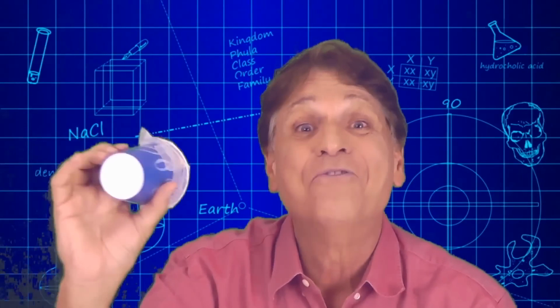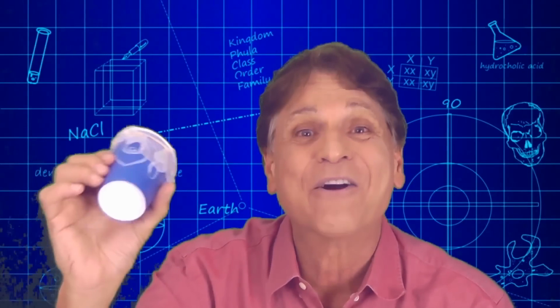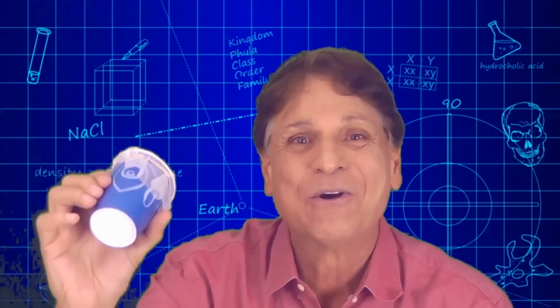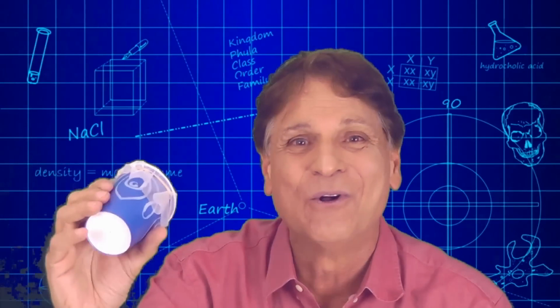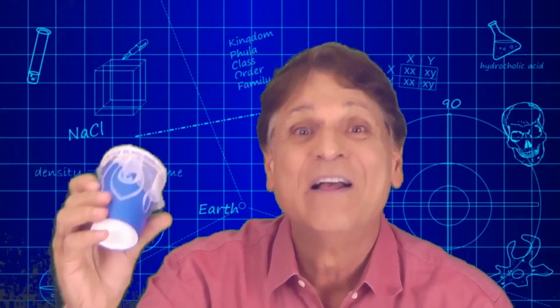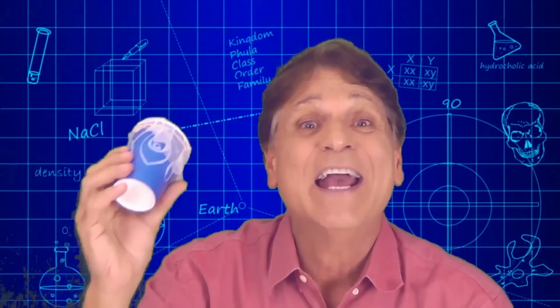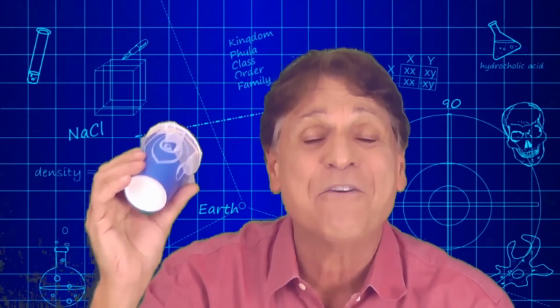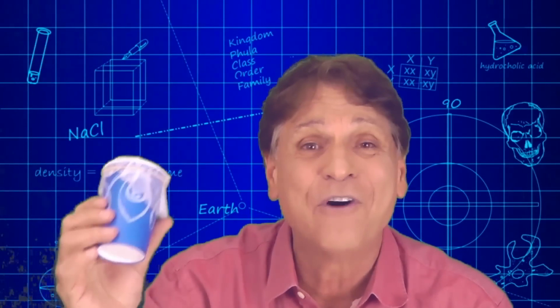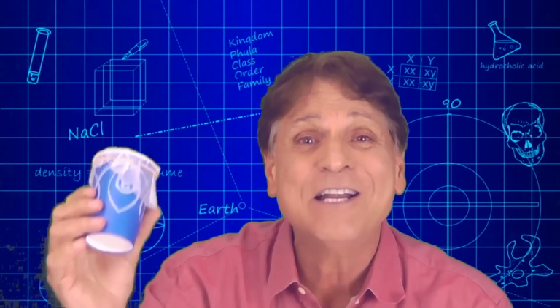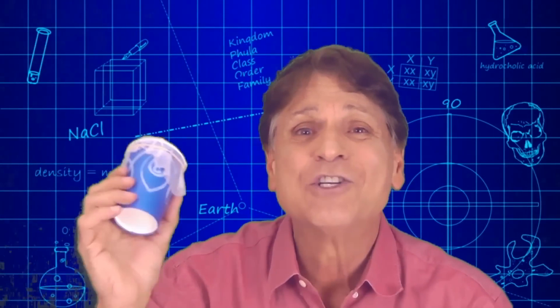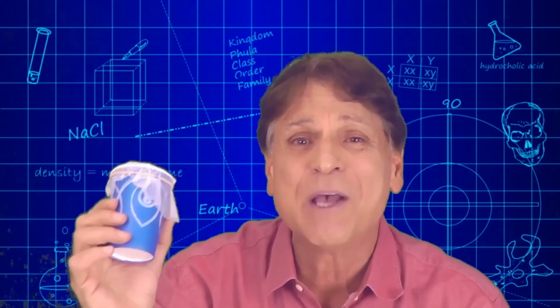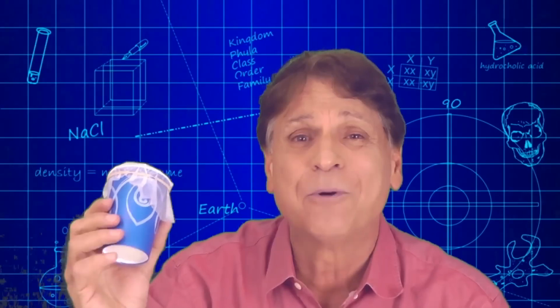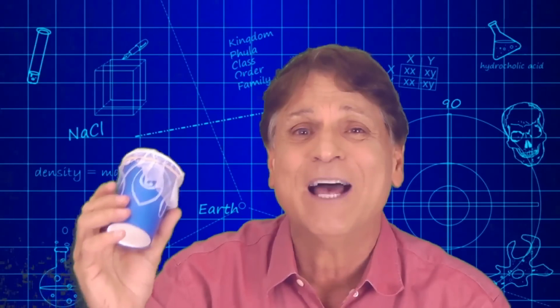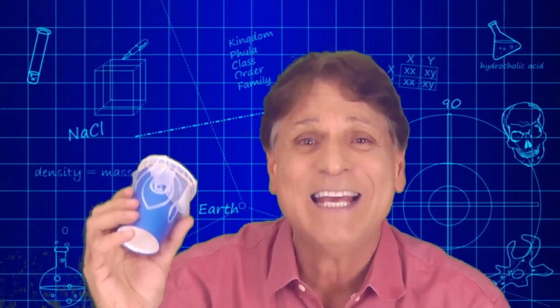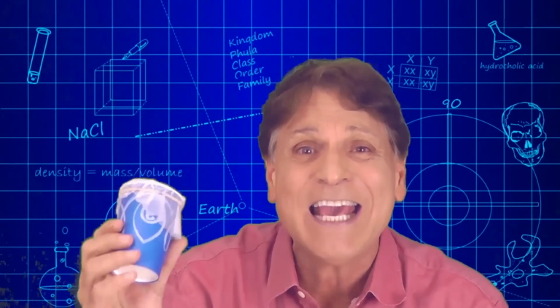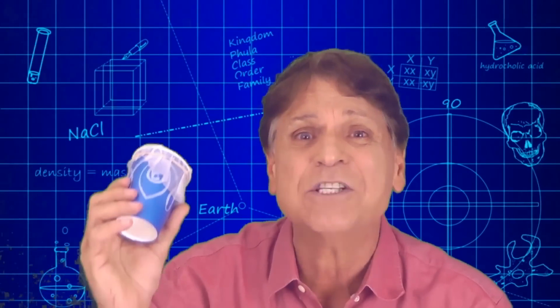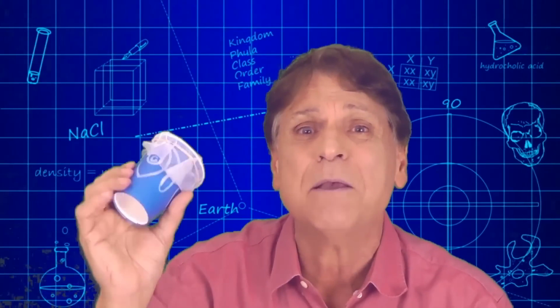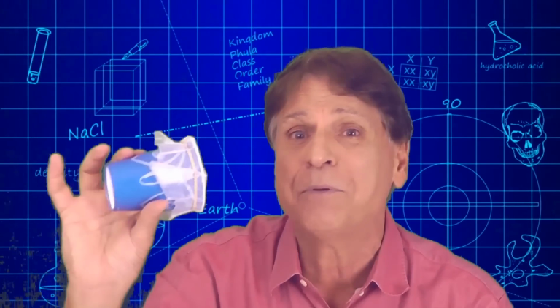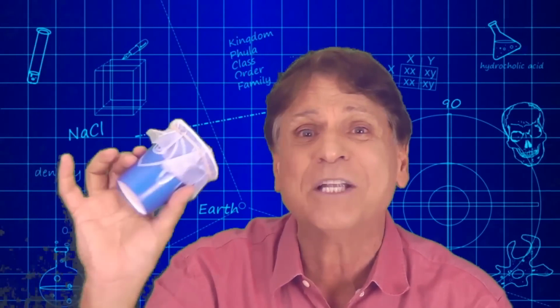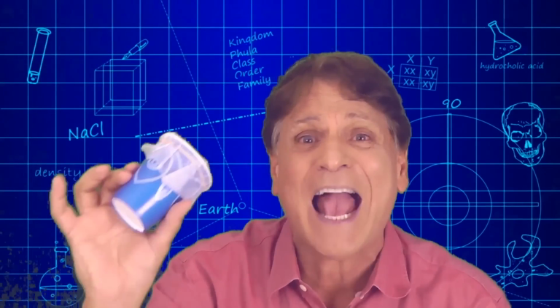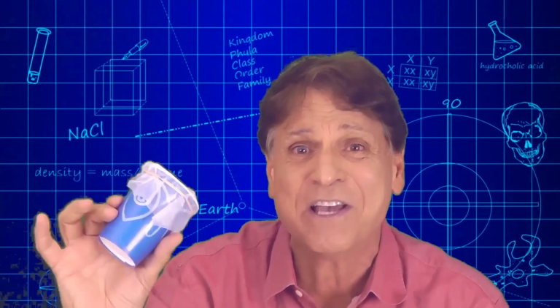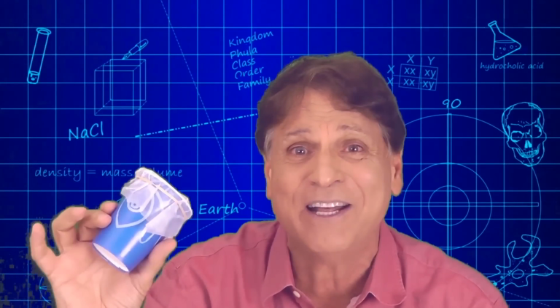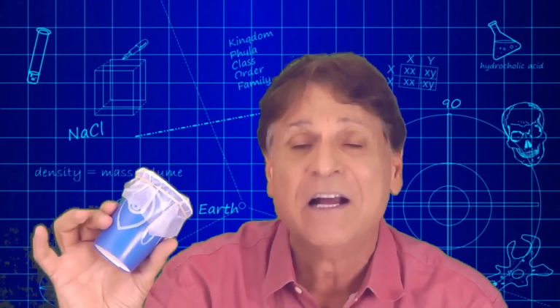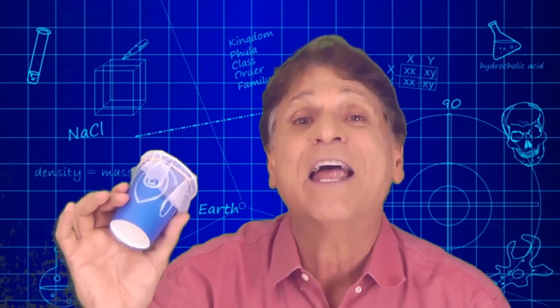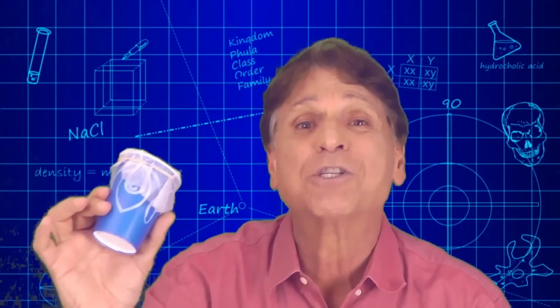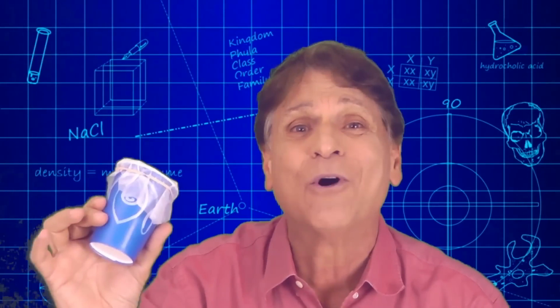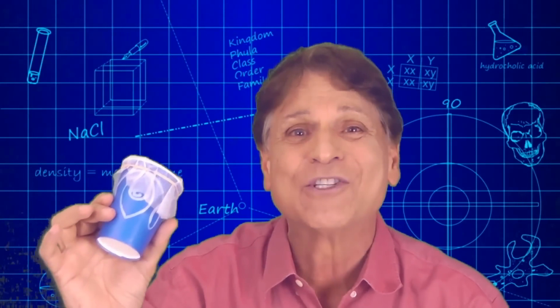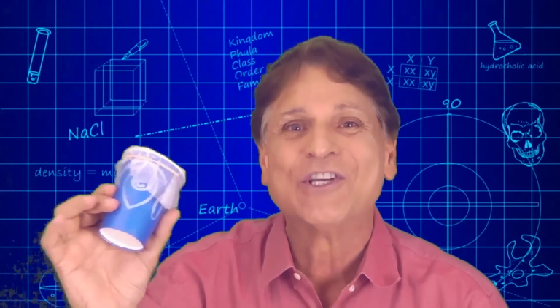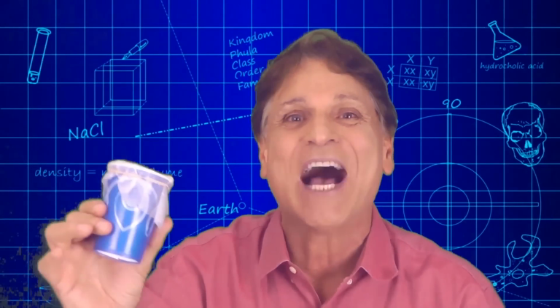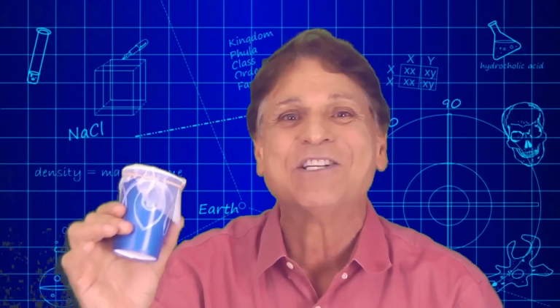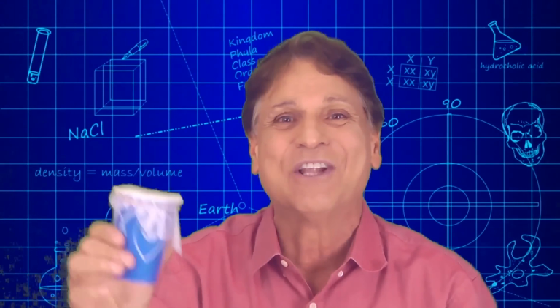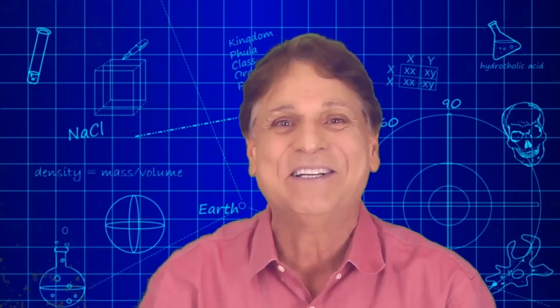Very cool. It's a fun, simple, and easy building activity that explores the science of light.